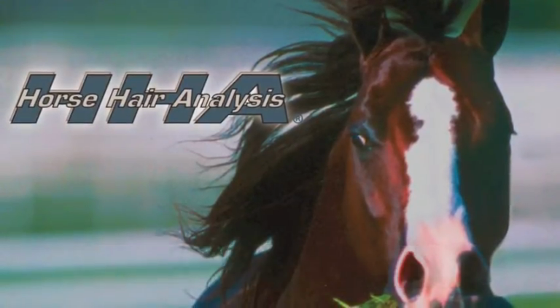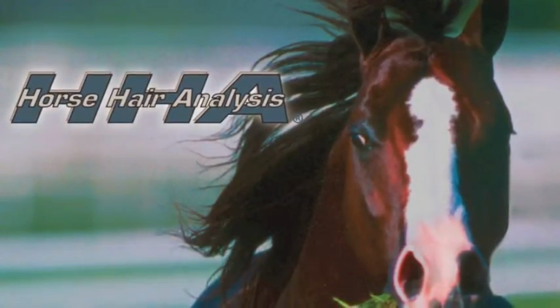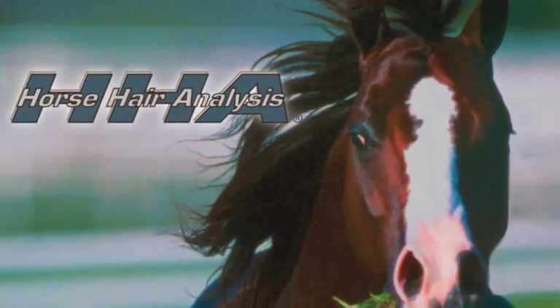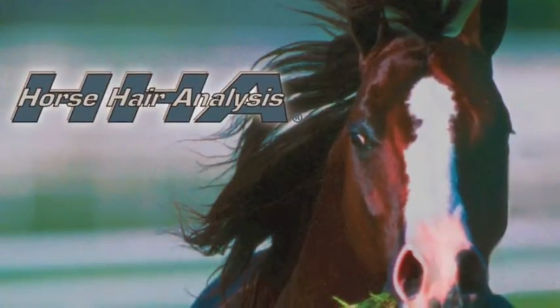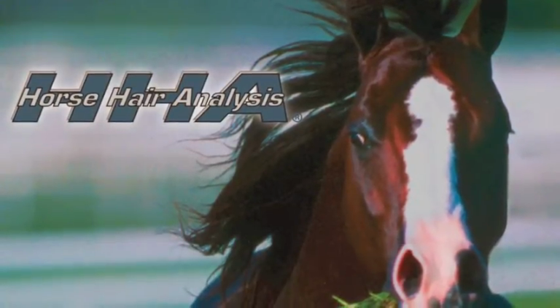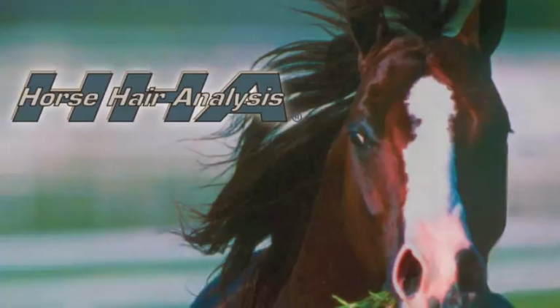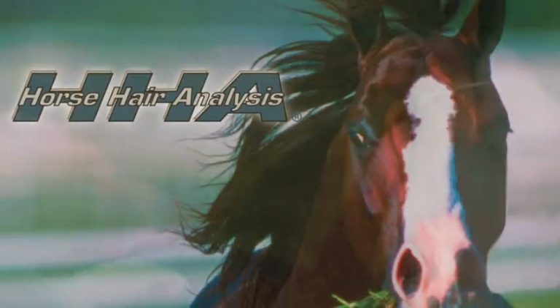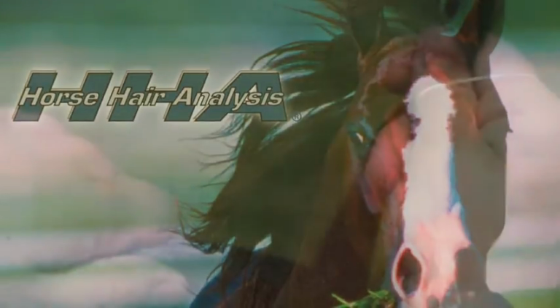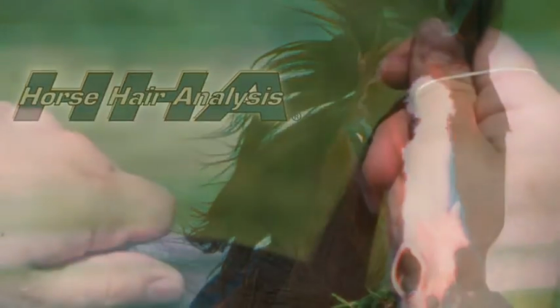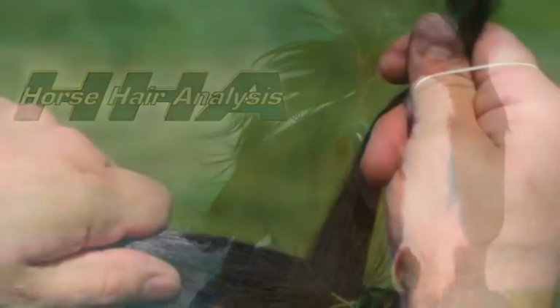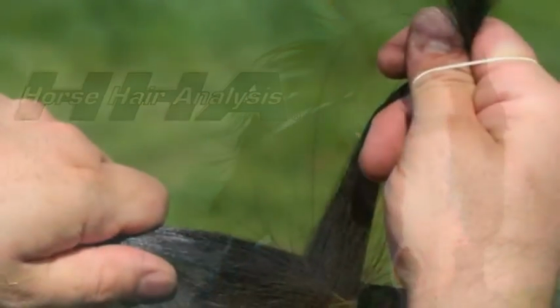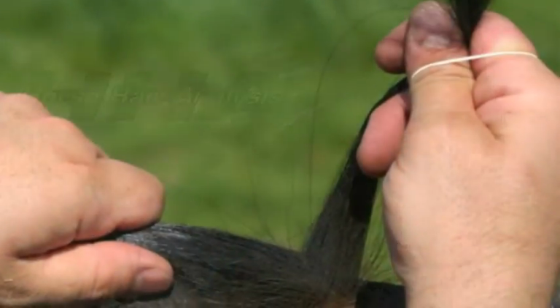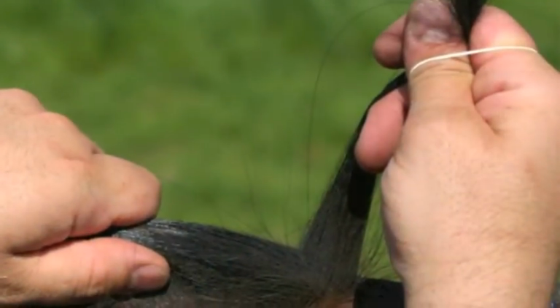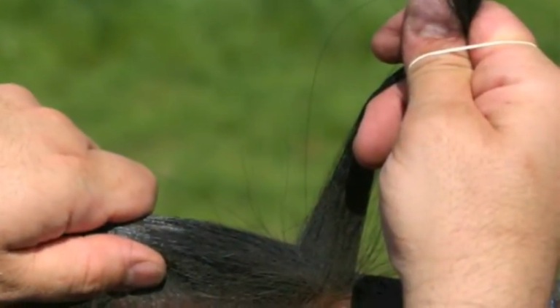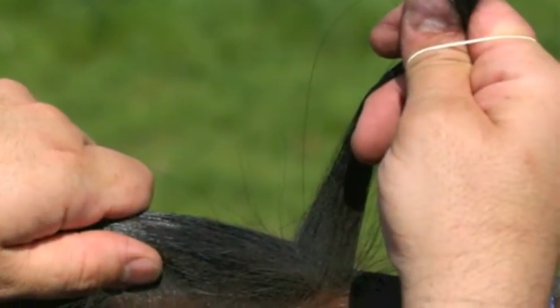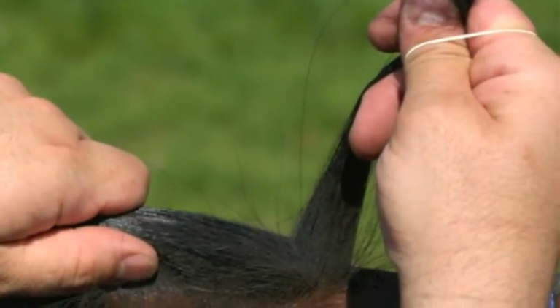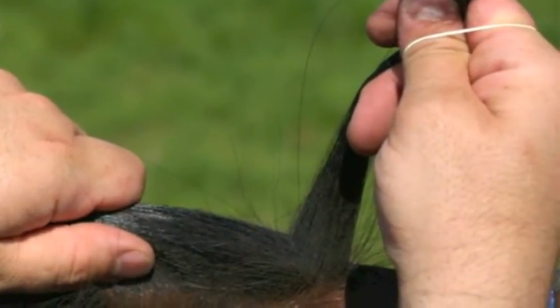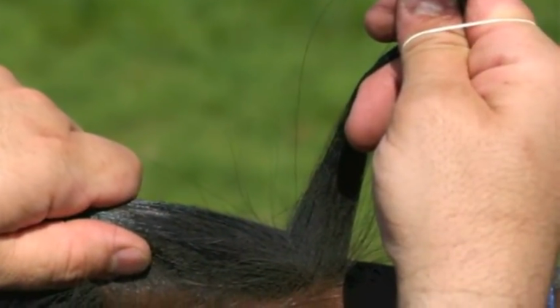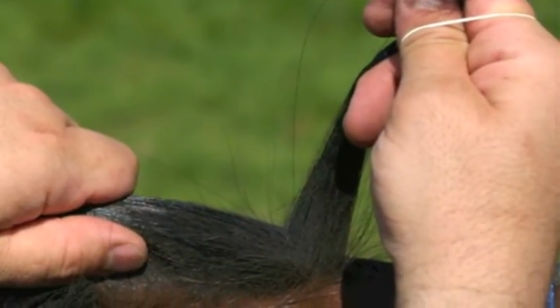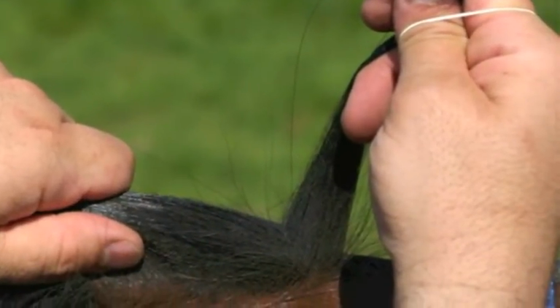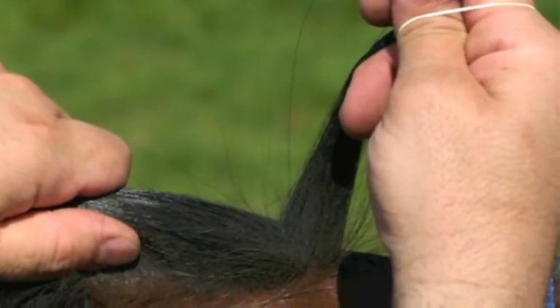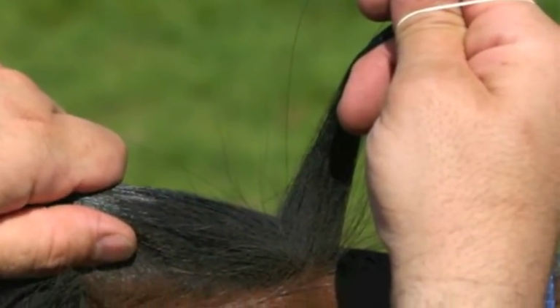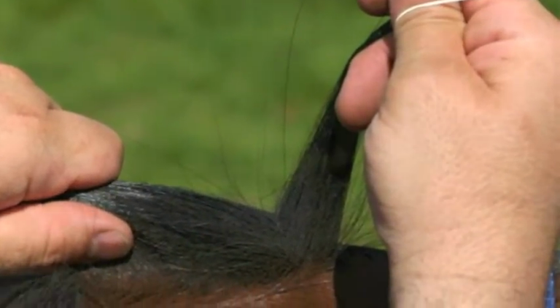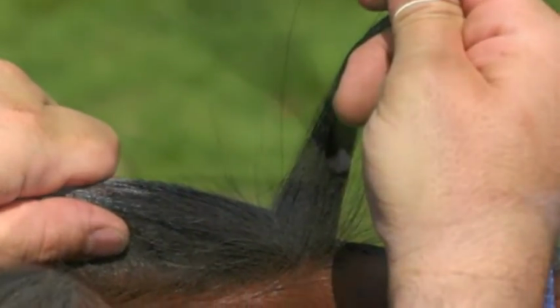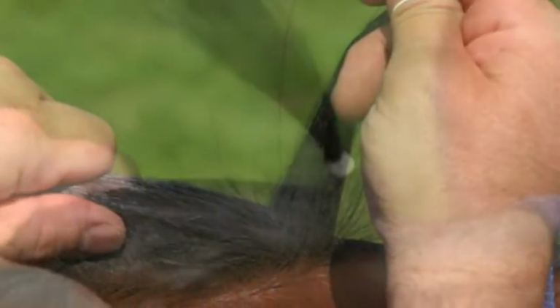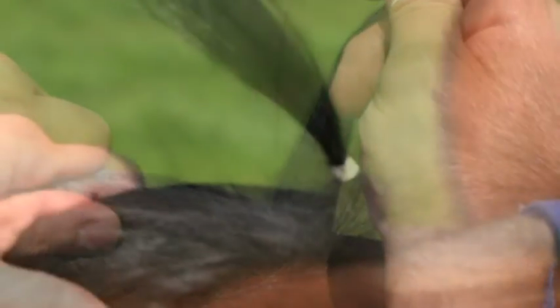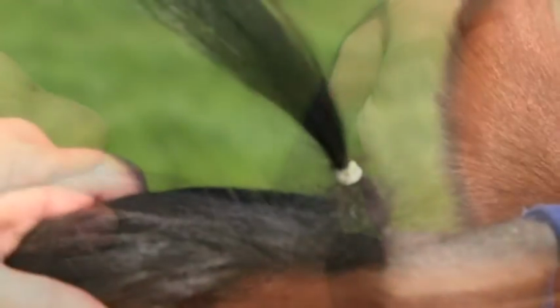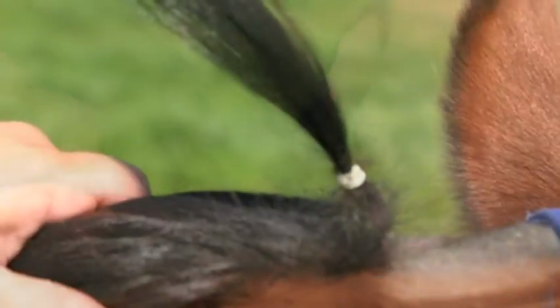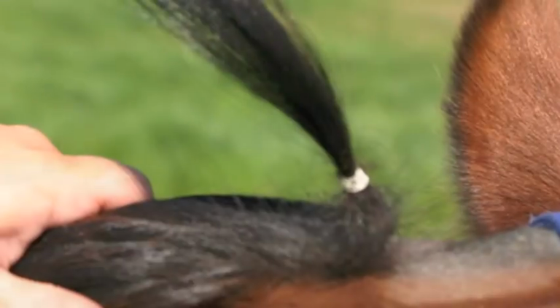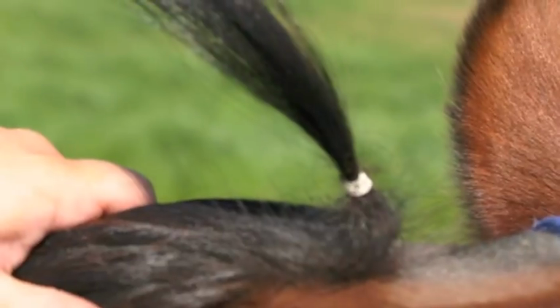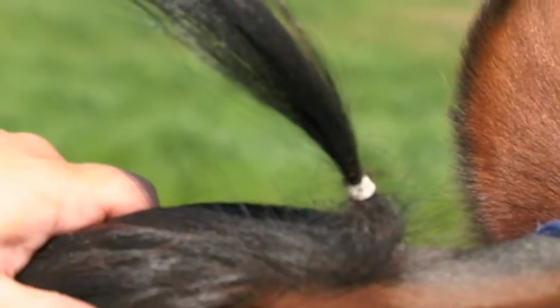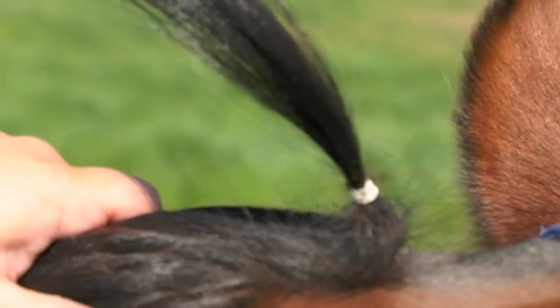Submitting your horse's hair sample is easy. First, separate a pencil width of your horse's clean mane and band it with a small rubber band.